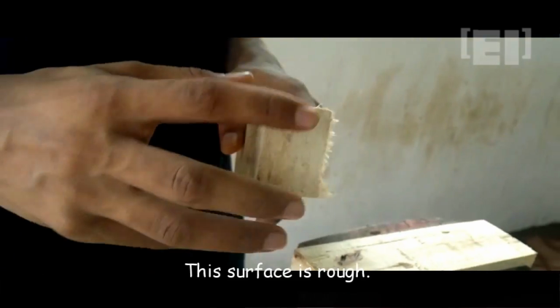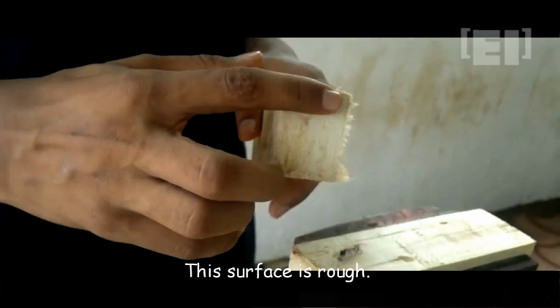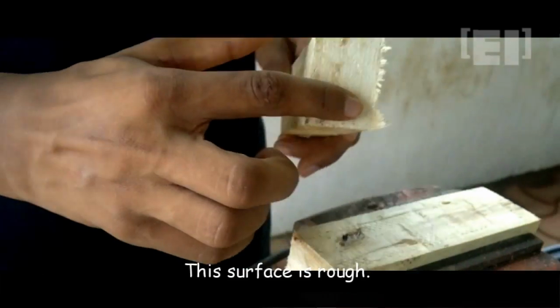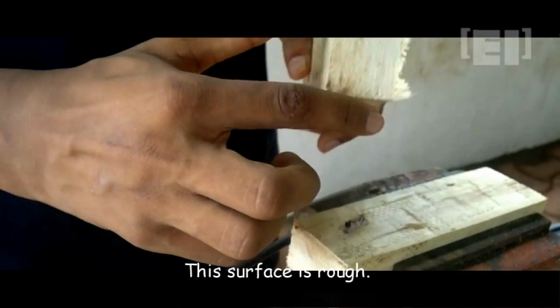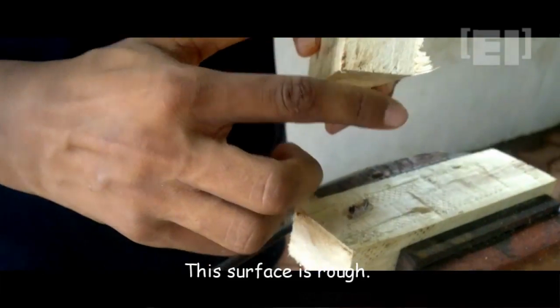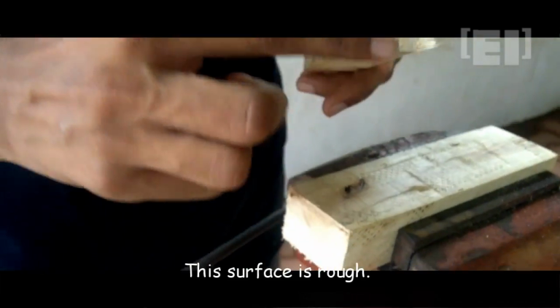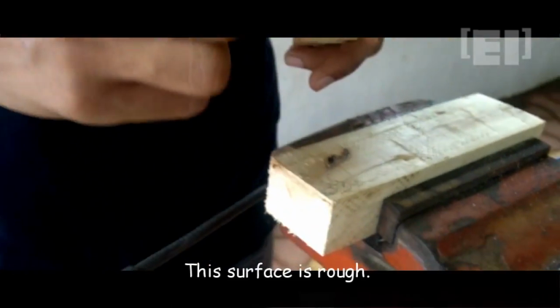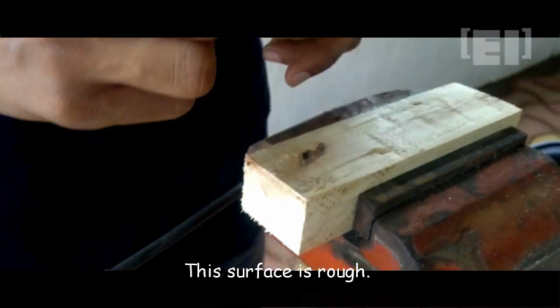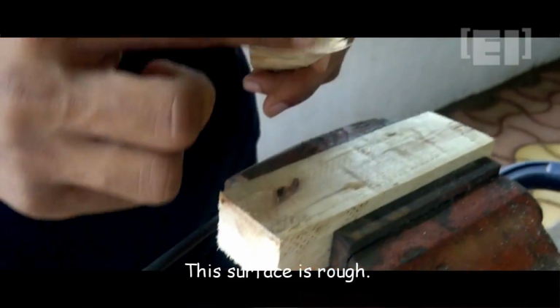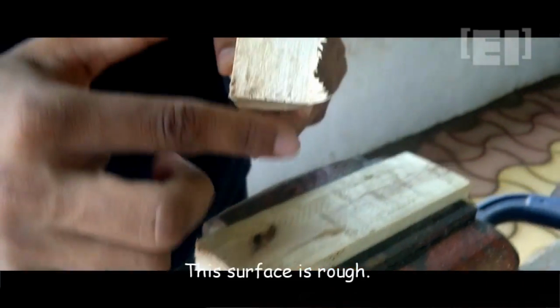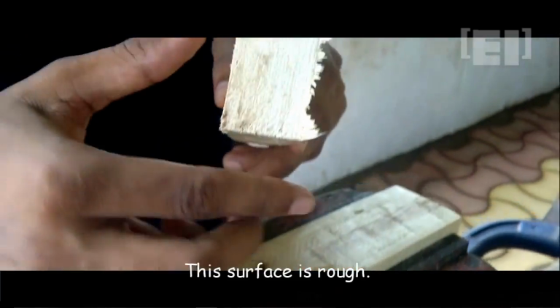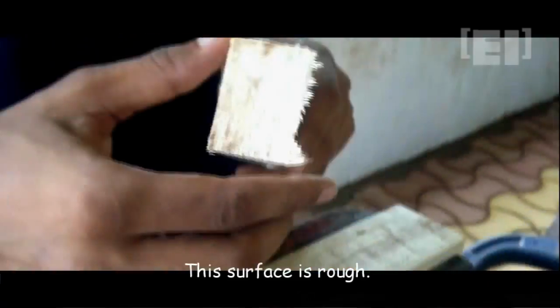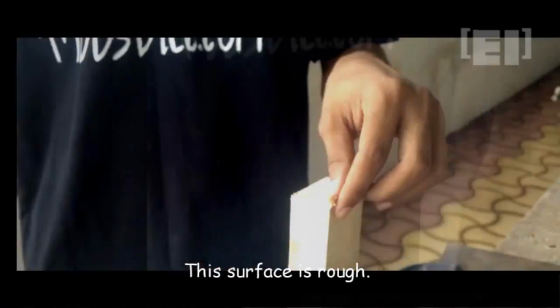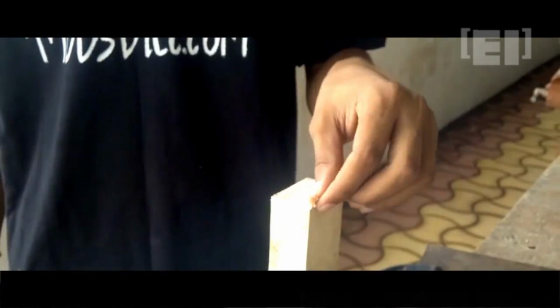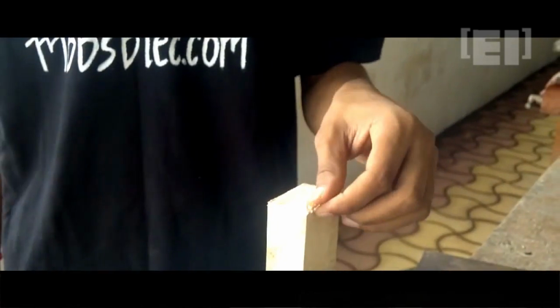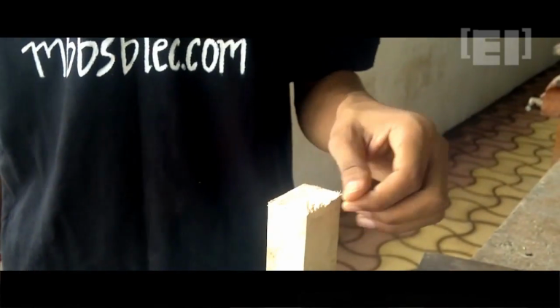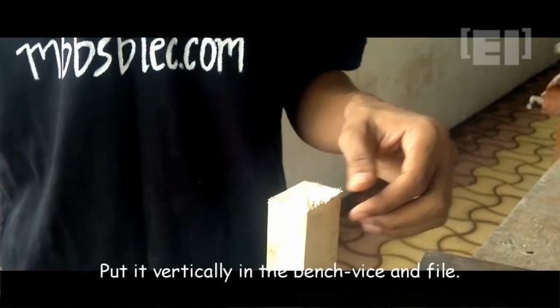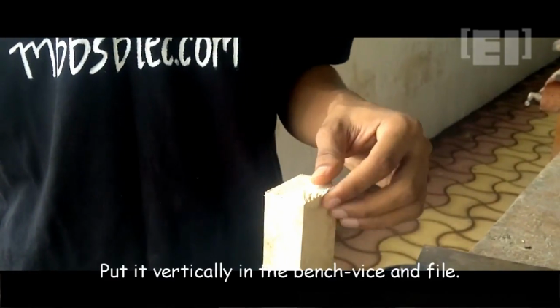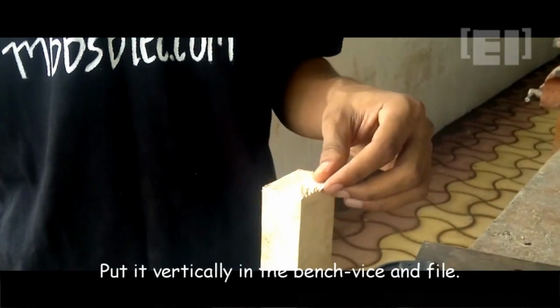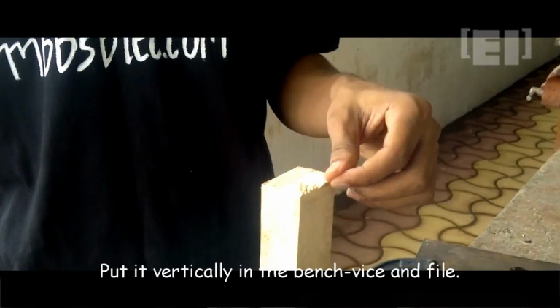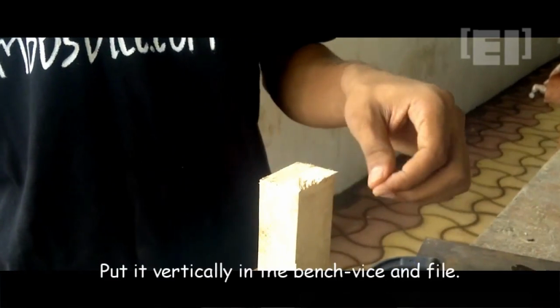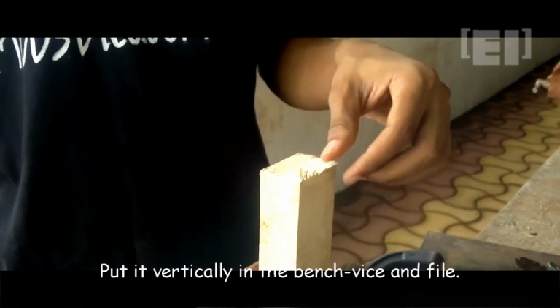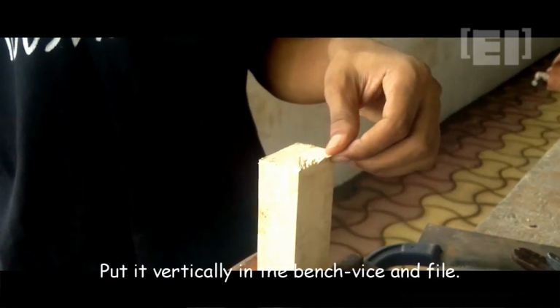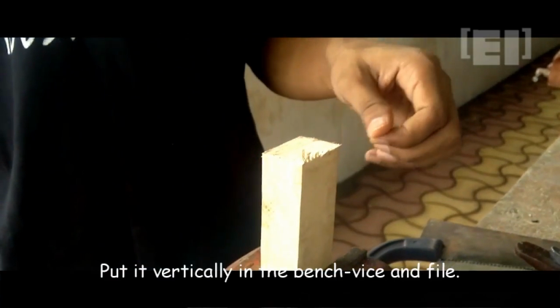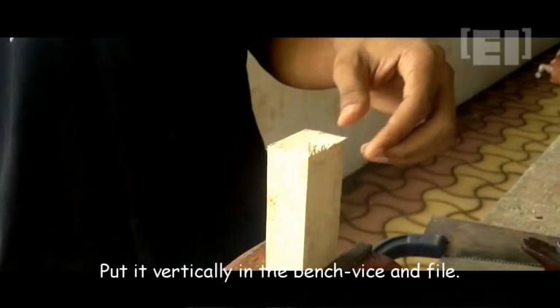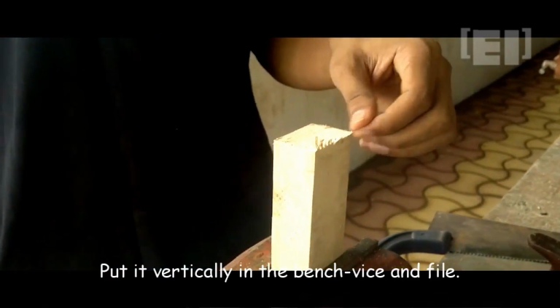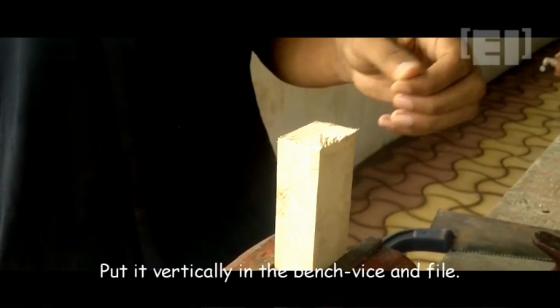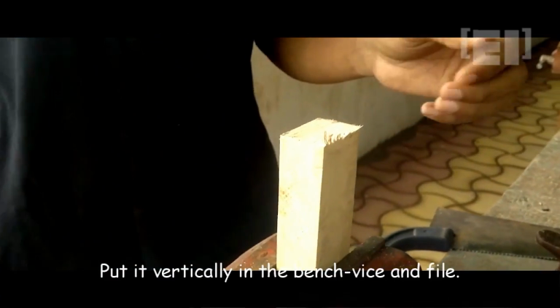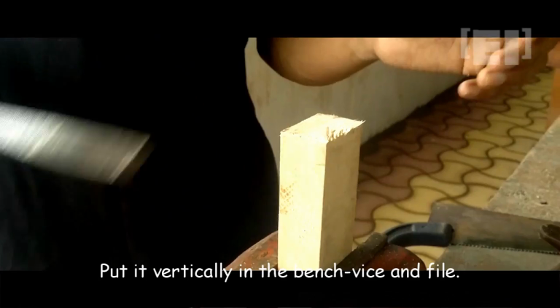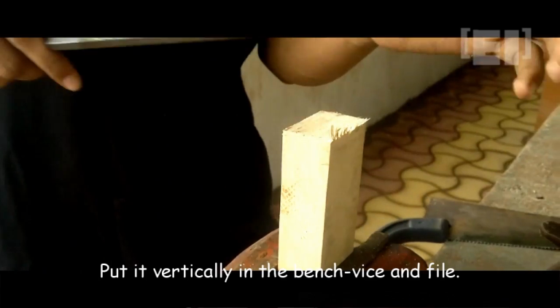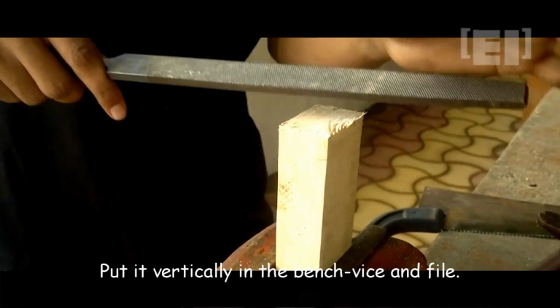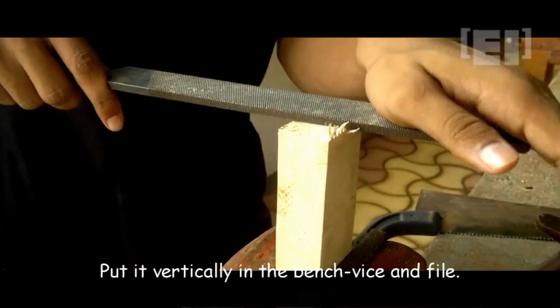This surface seems dirty — putting it this way on the vise will let us file it.